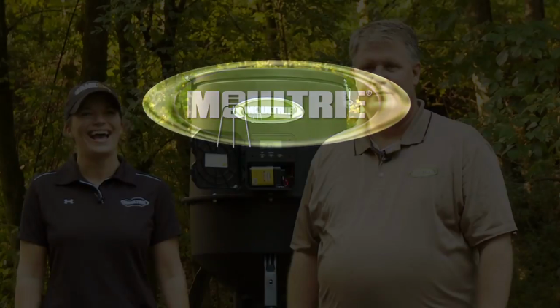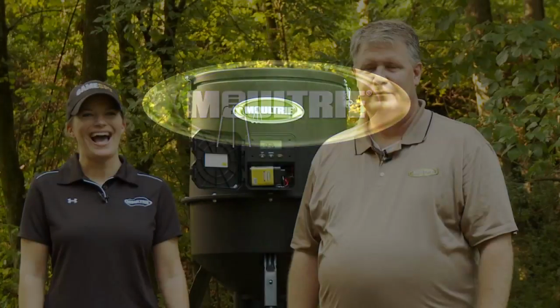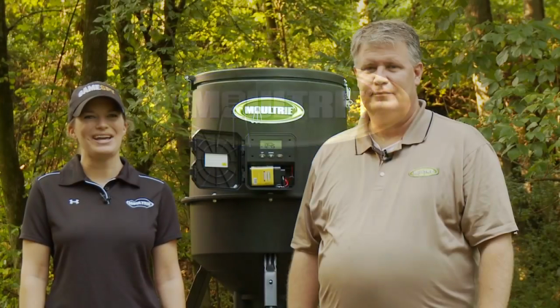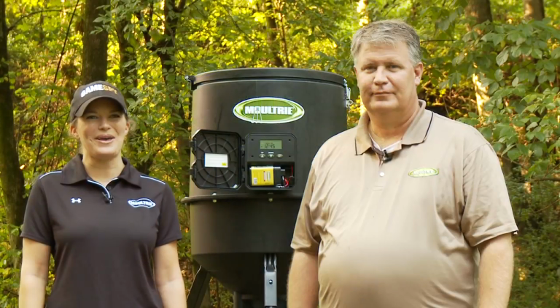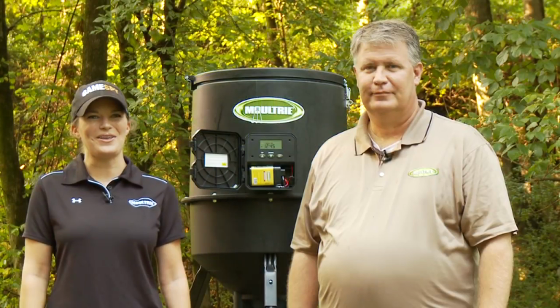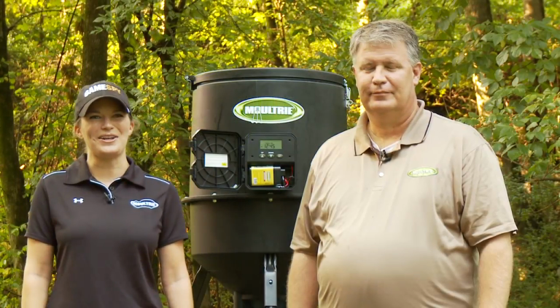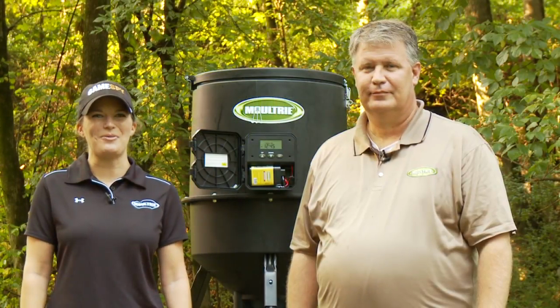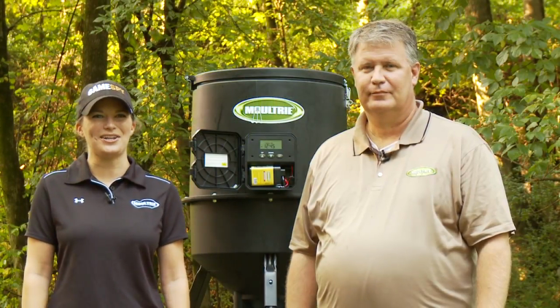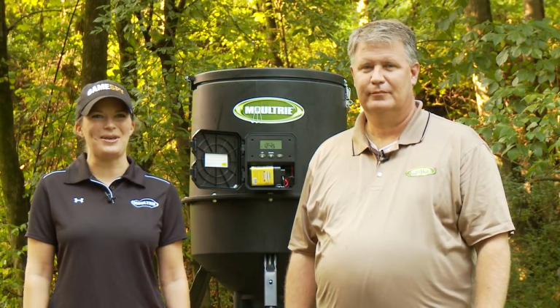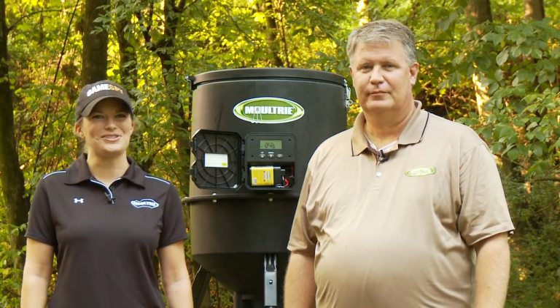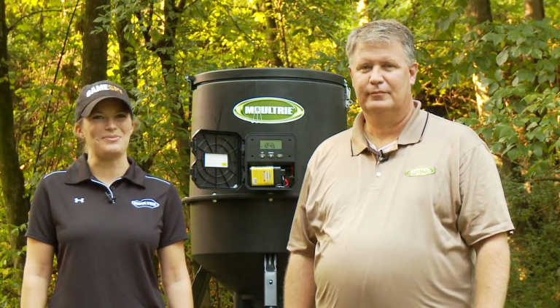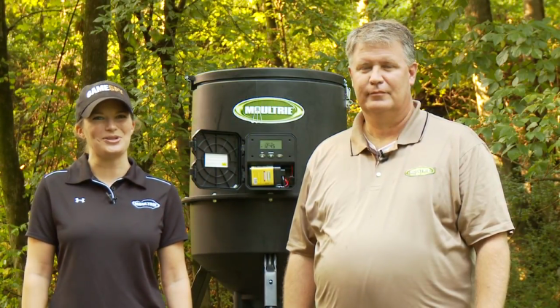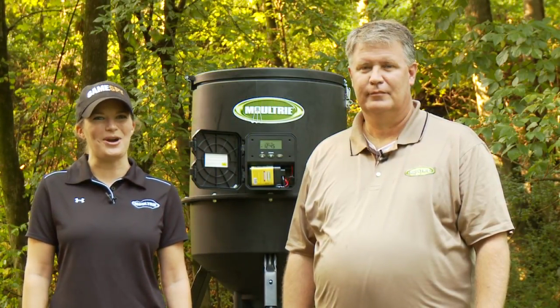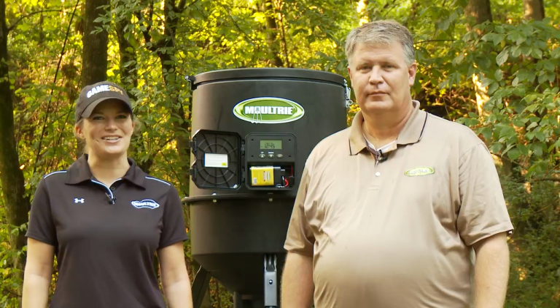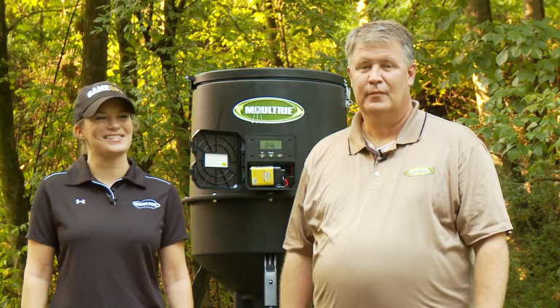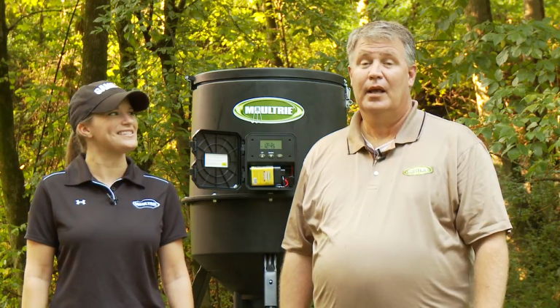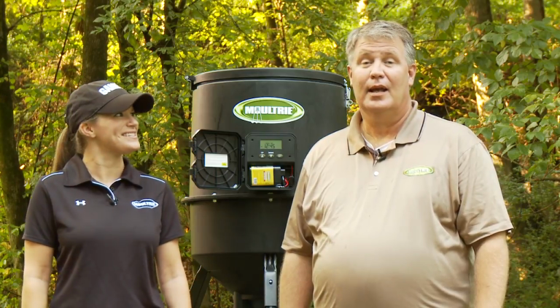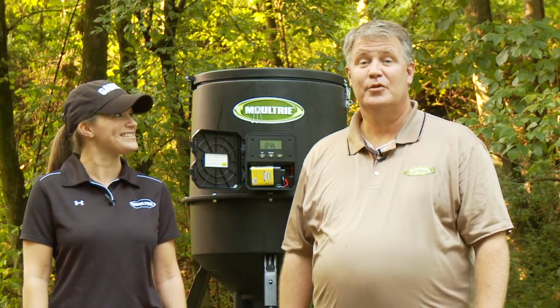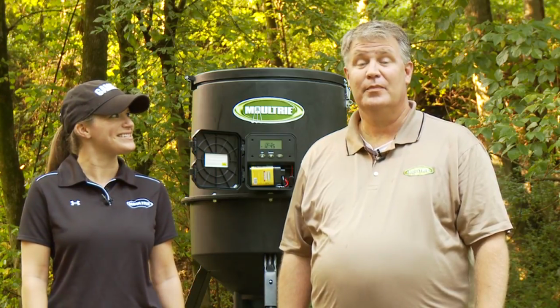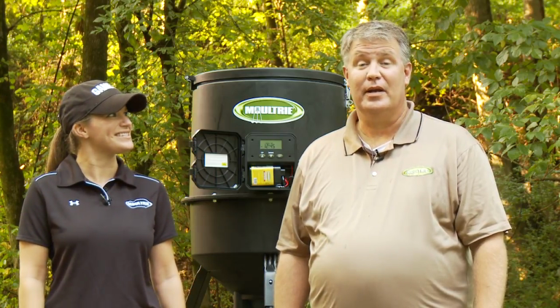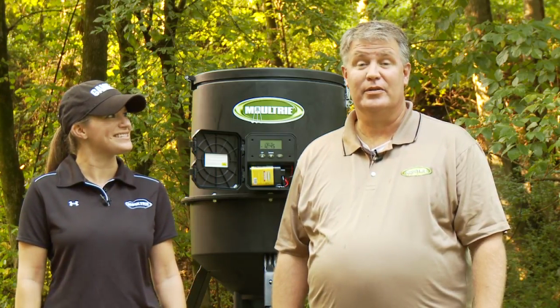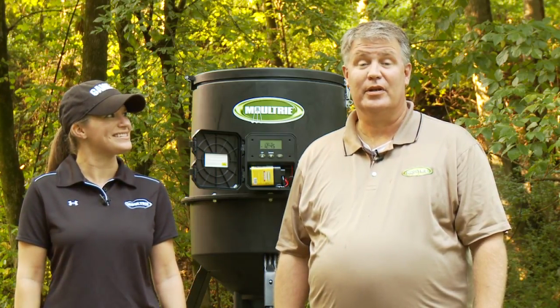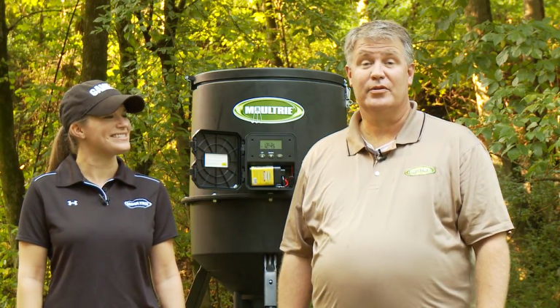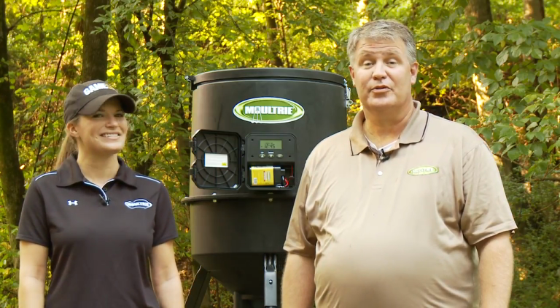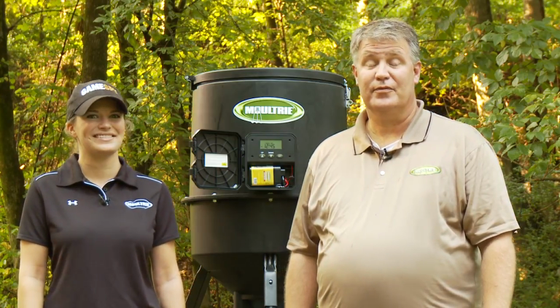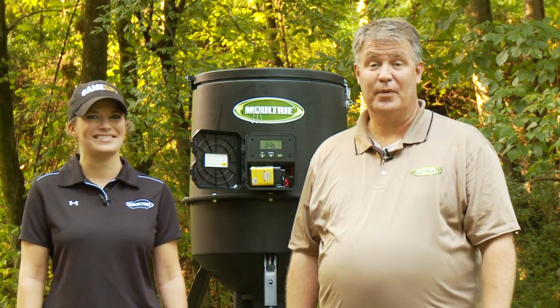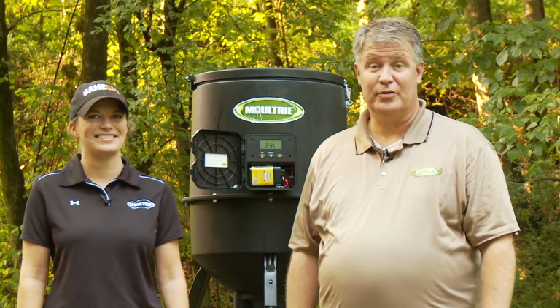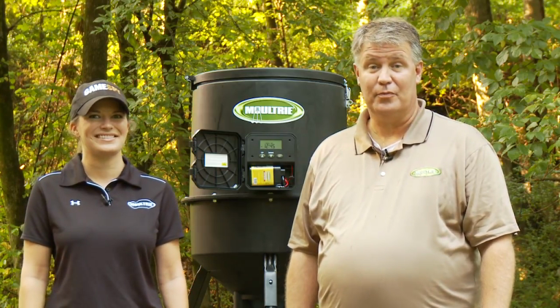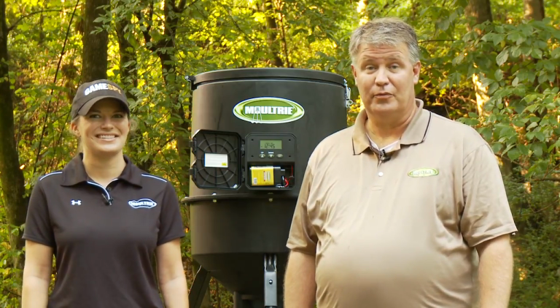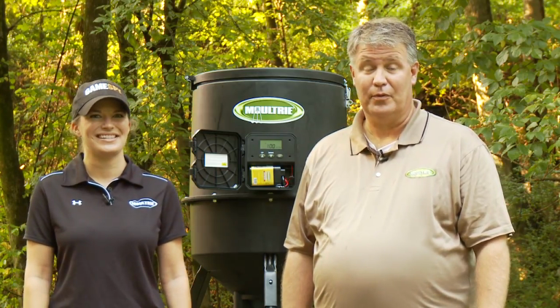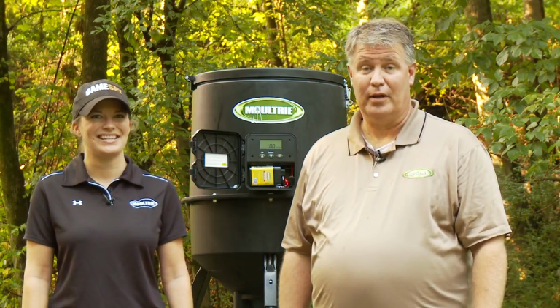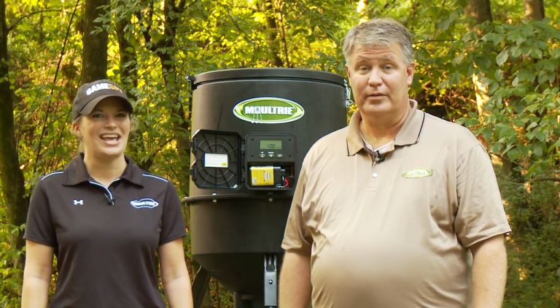Hi, I'm Beth Lauderdale, Marketing Manager at Moultrie Products. And I'm Gene Machen, Customer Service Manager at Moultrie Products.